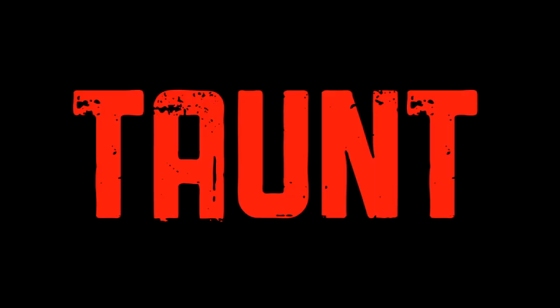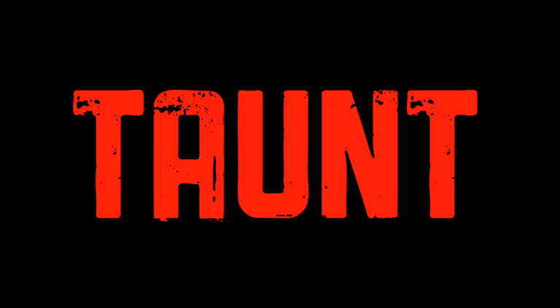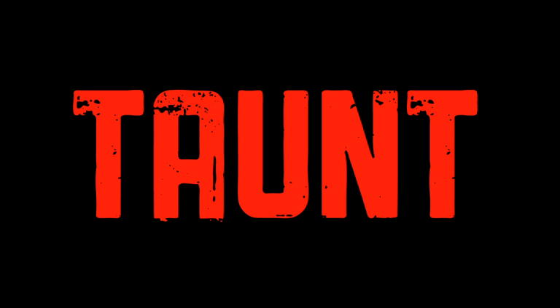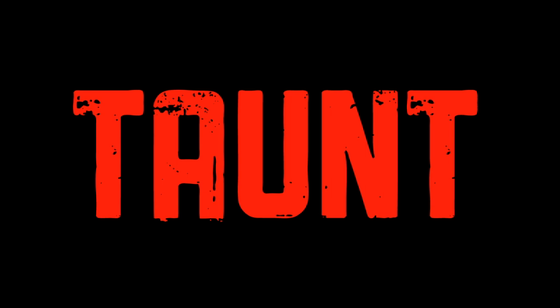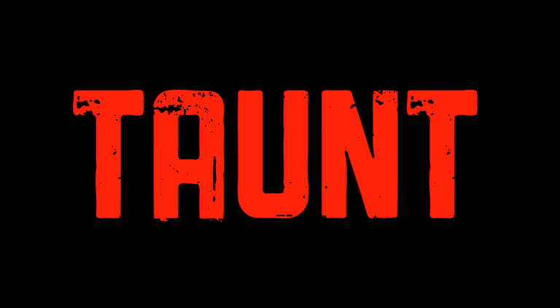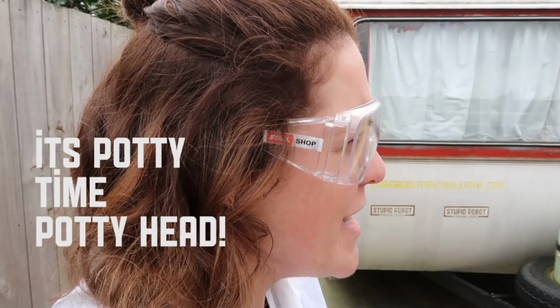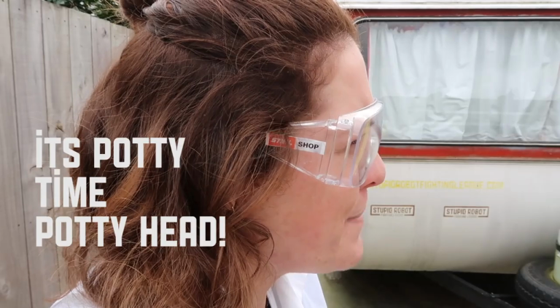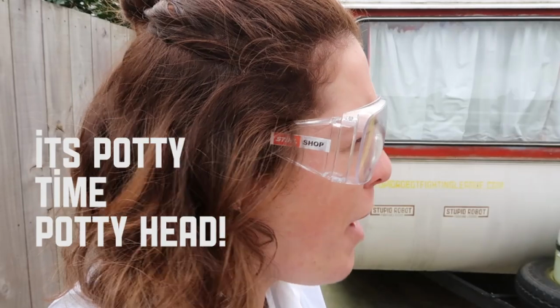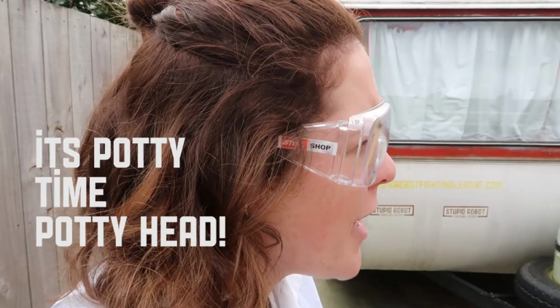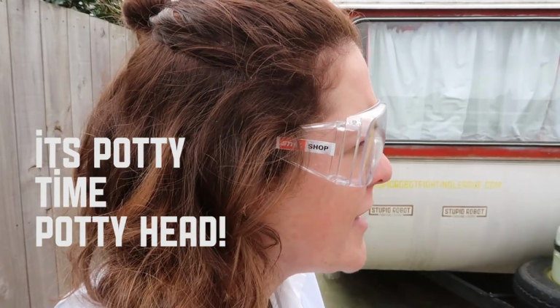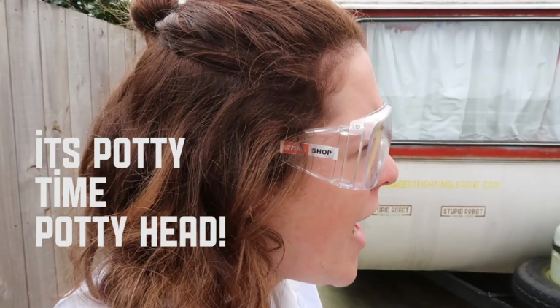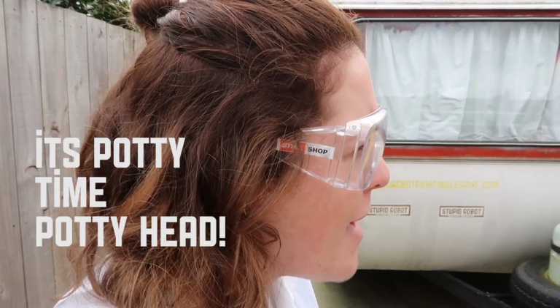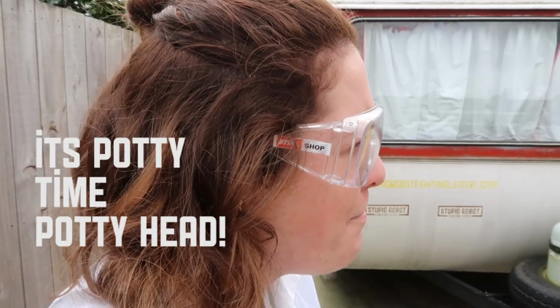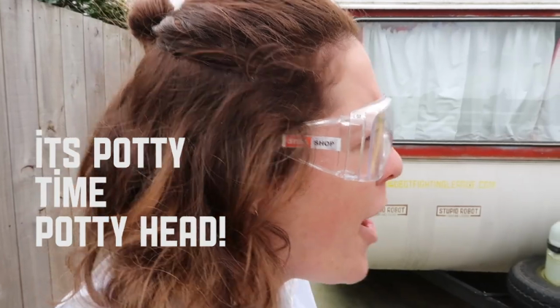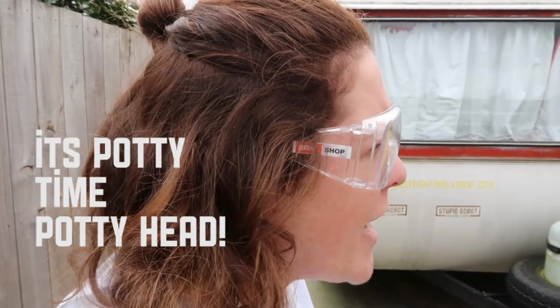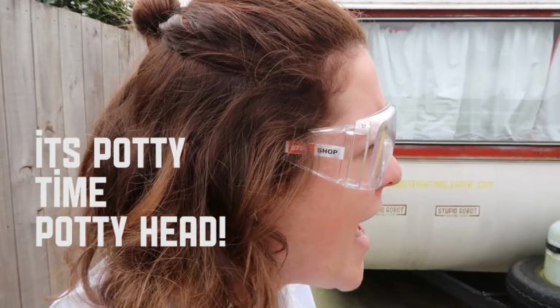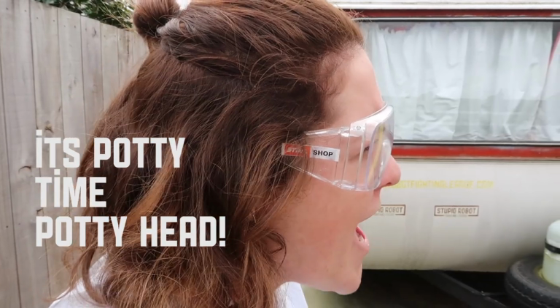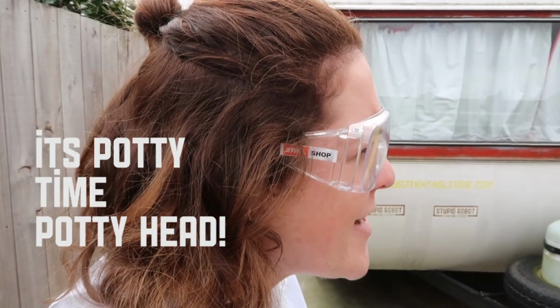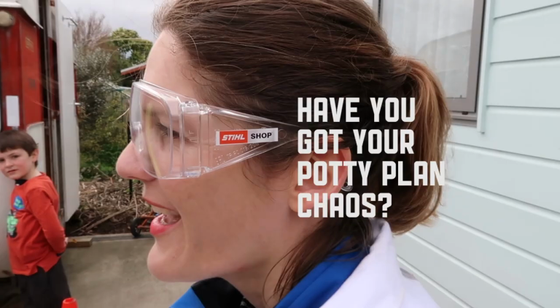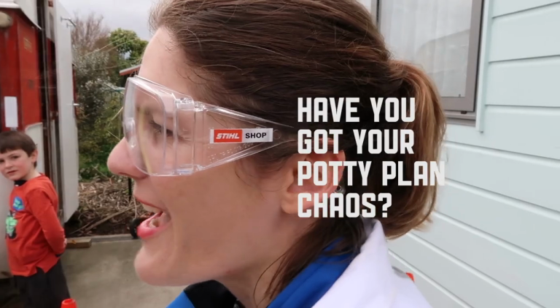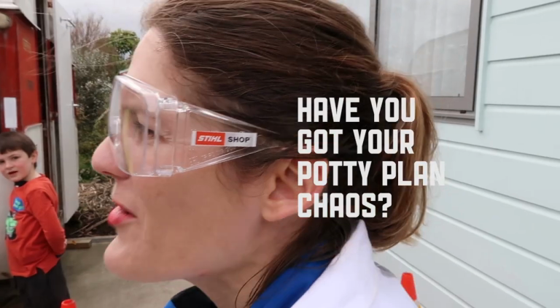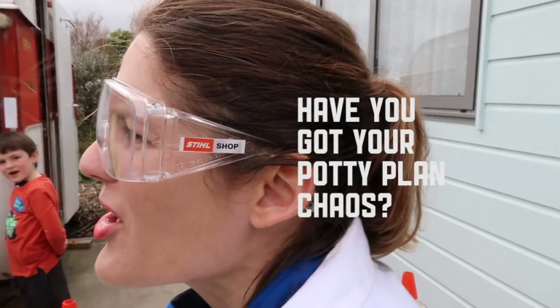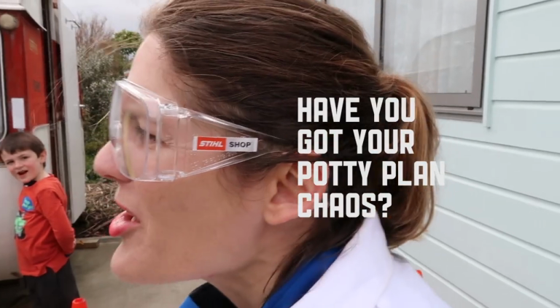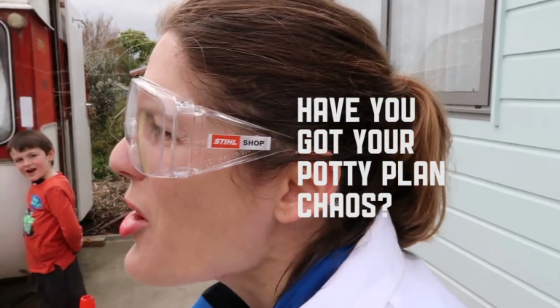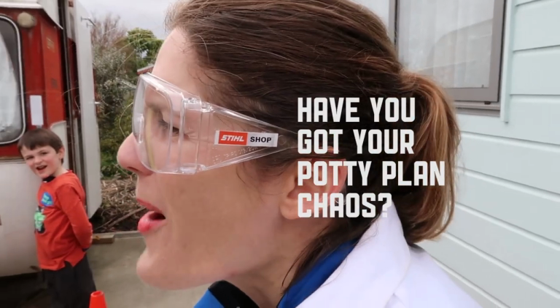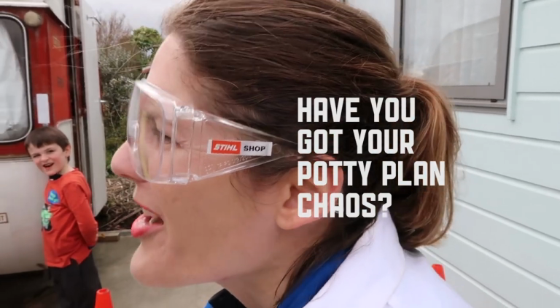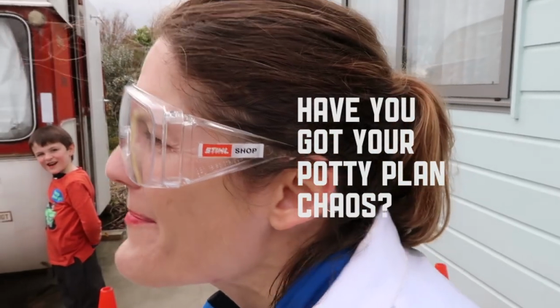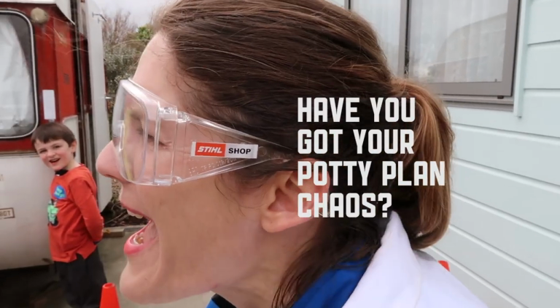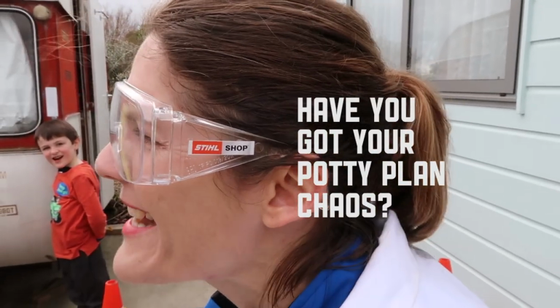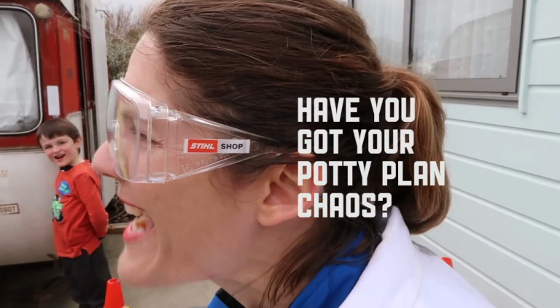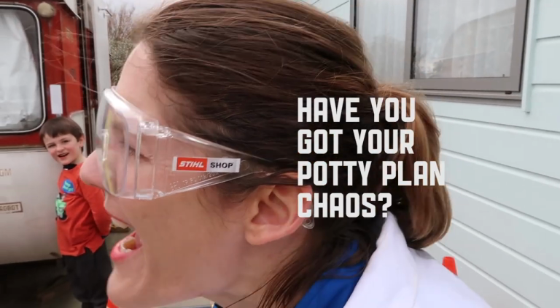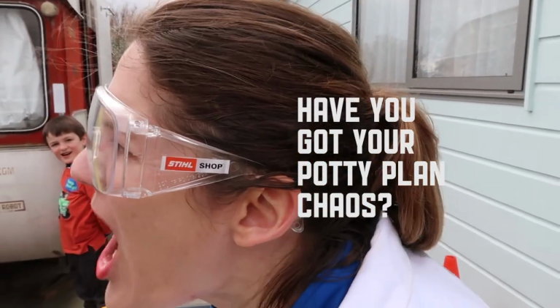Now let's go to the taunt! It's potty time! Potty head! Have you got your potty plan, Chaos?